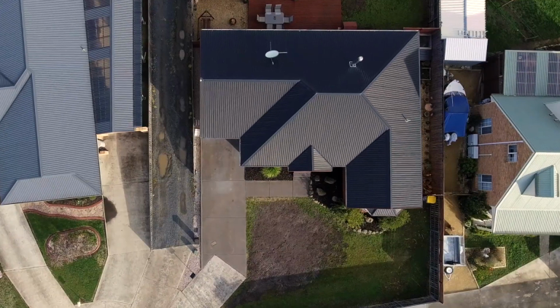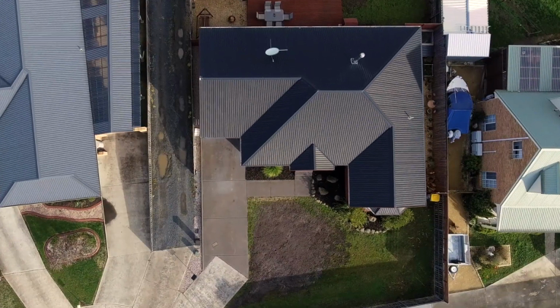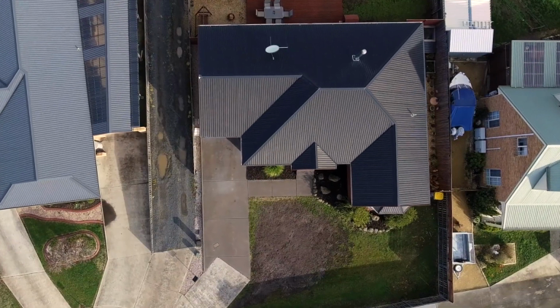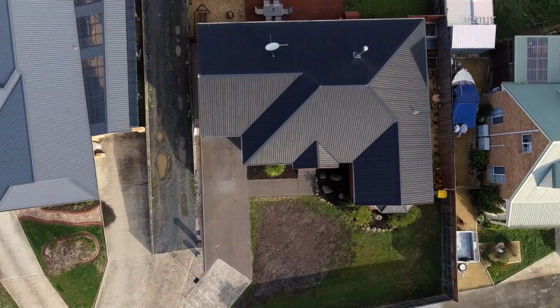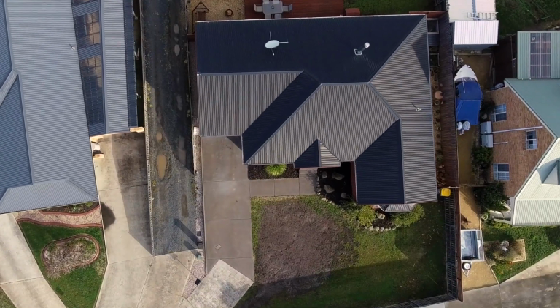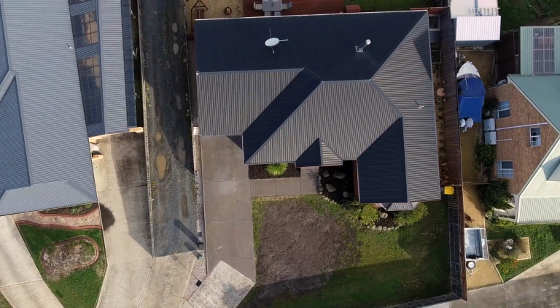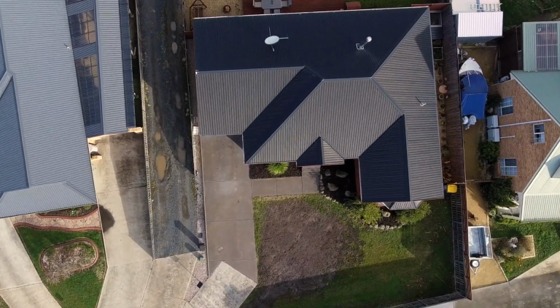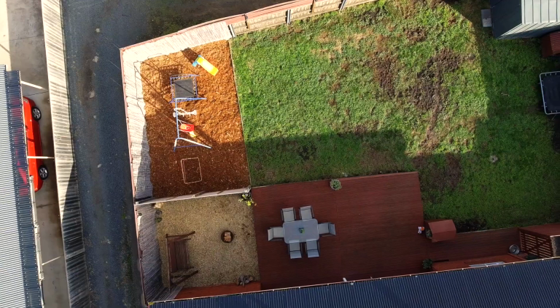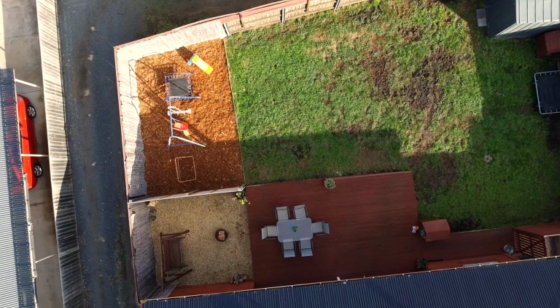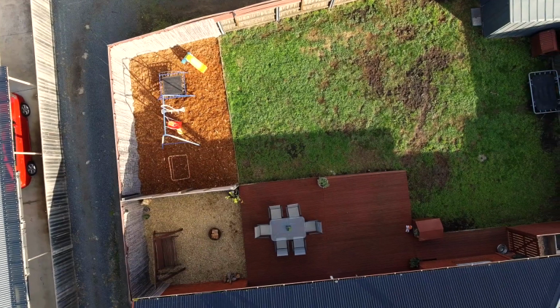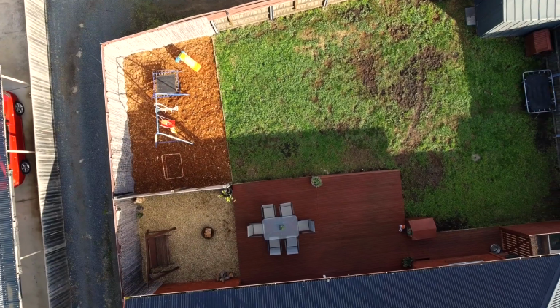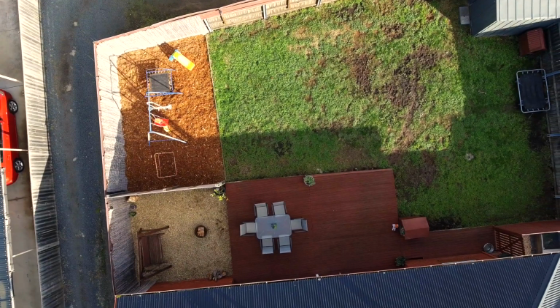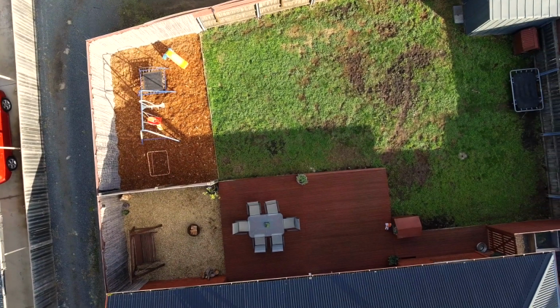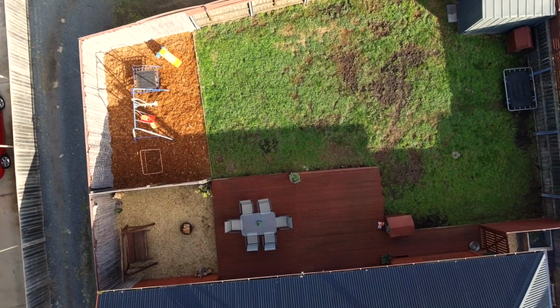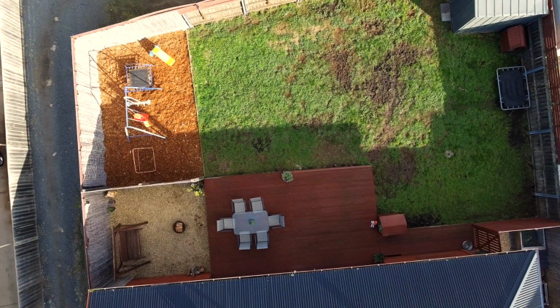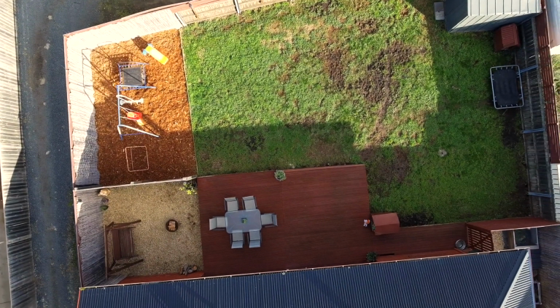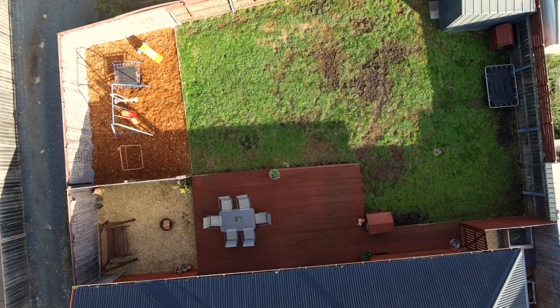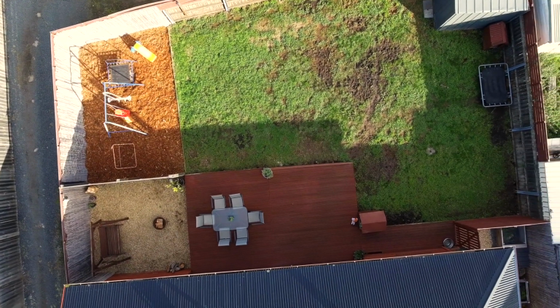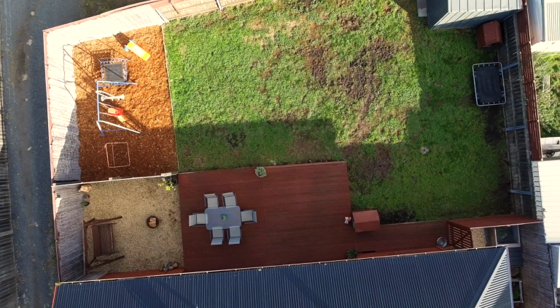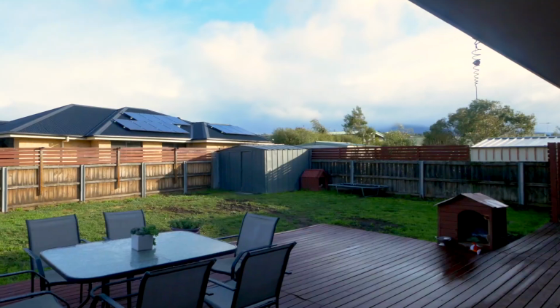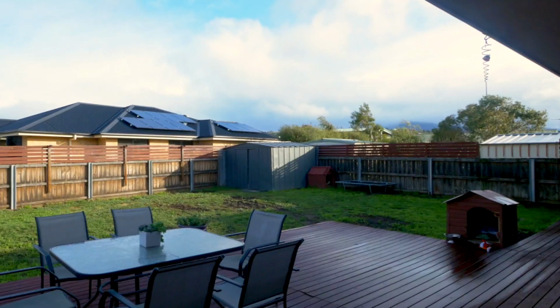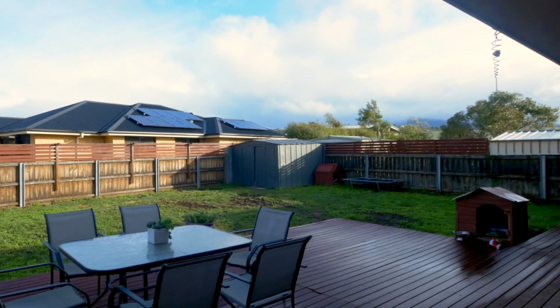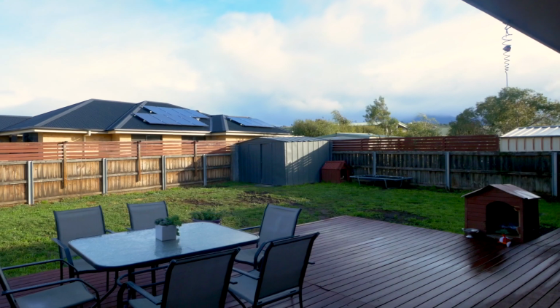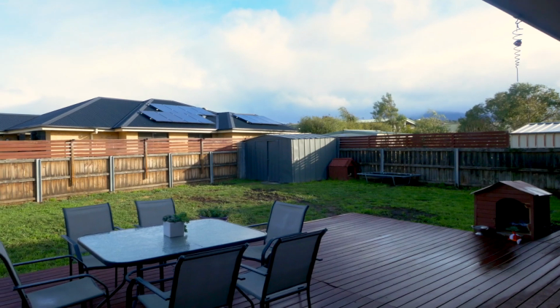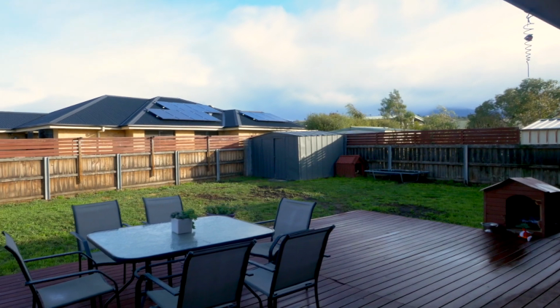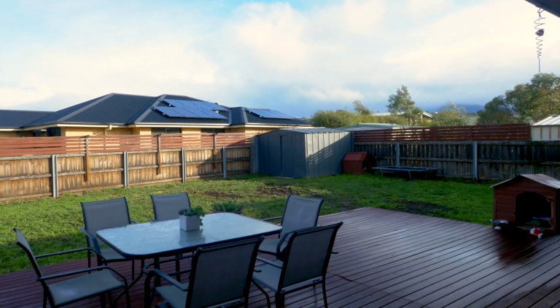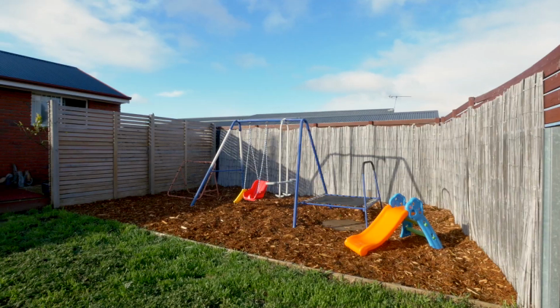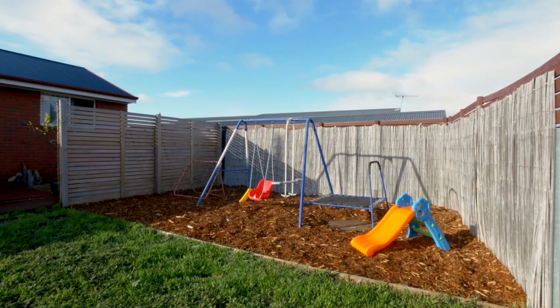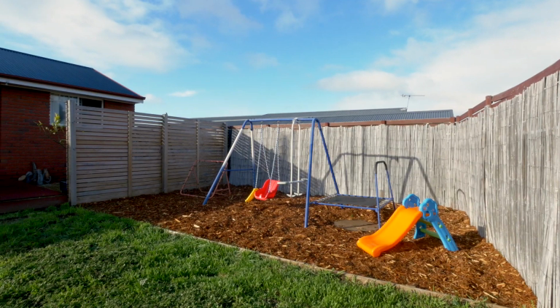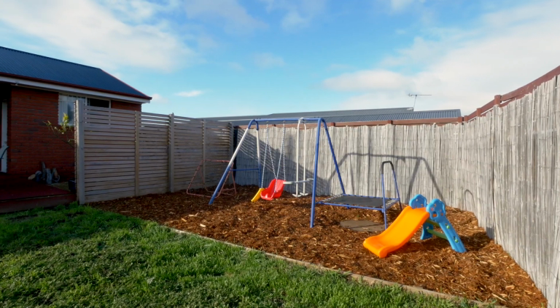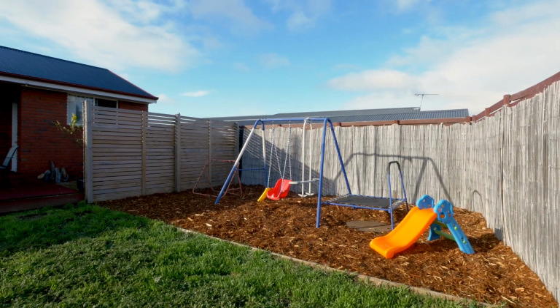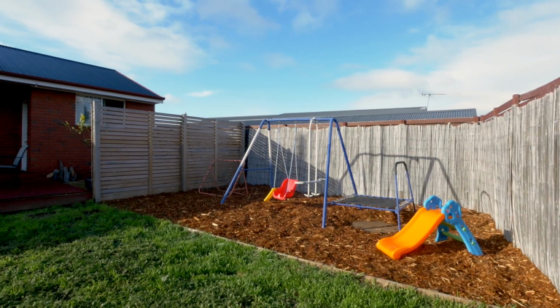Outside you'll find a secure backyard that enjoys a large entertainment deck, plus a single car garage under the main roof of the home.